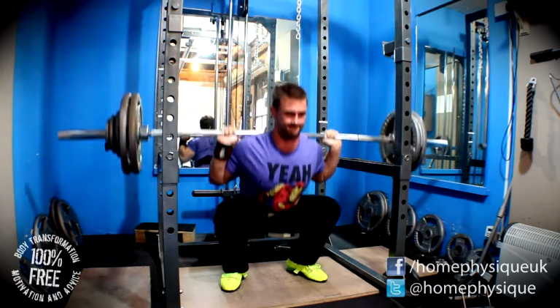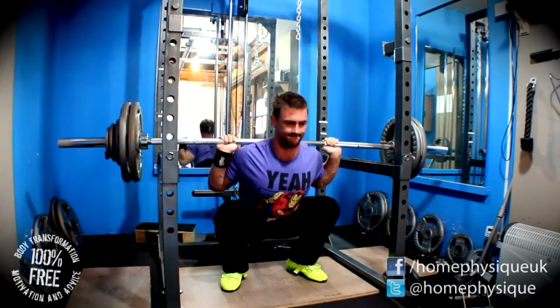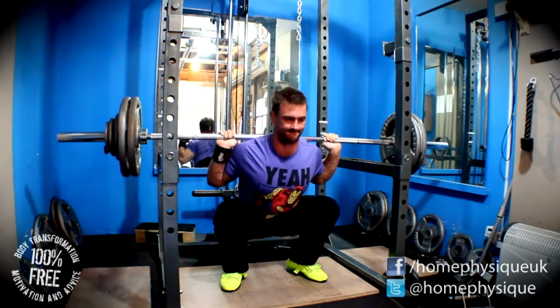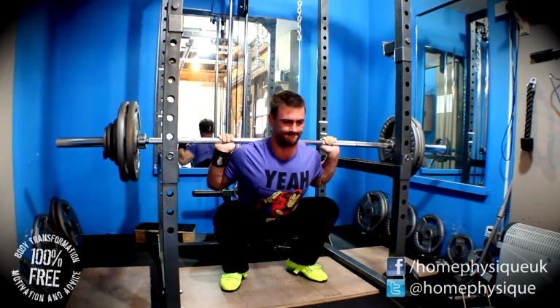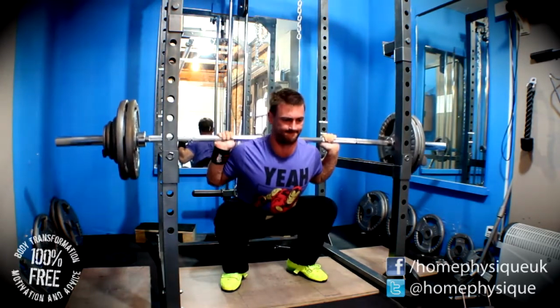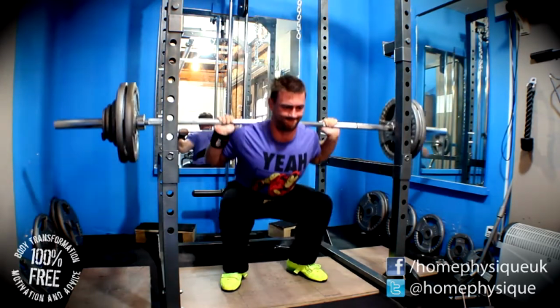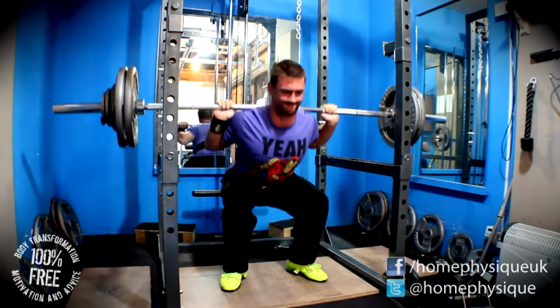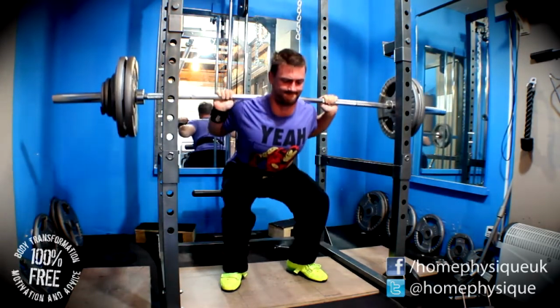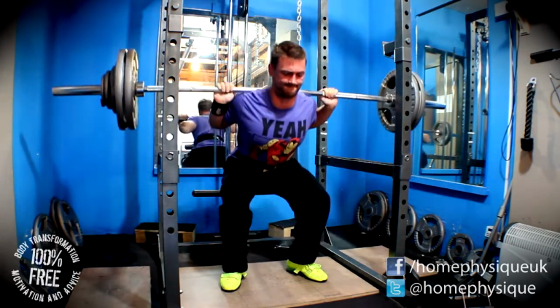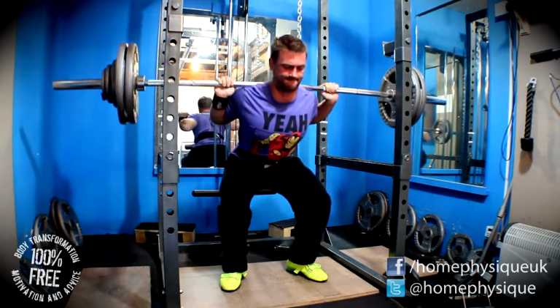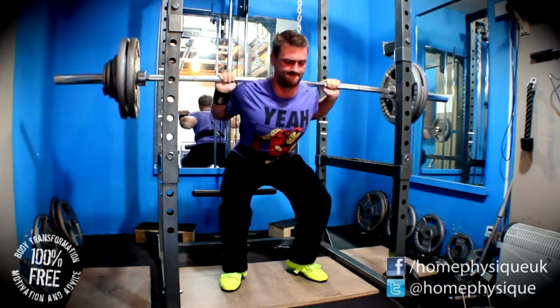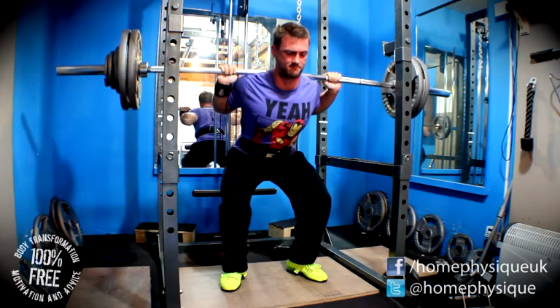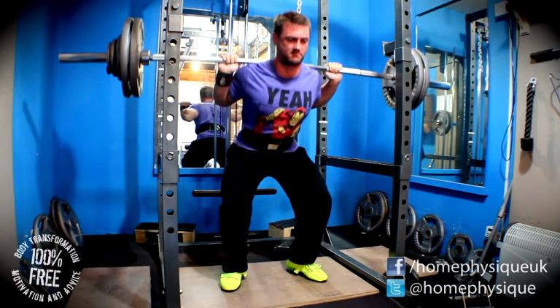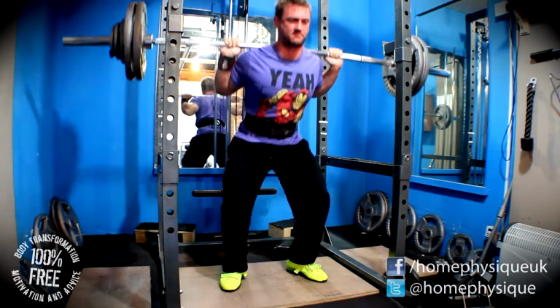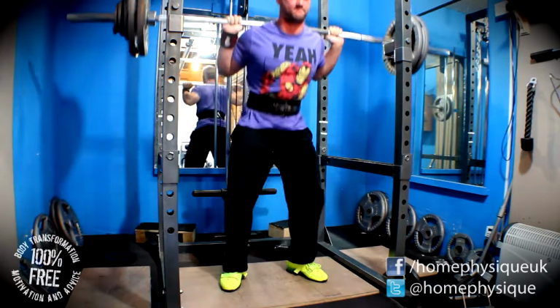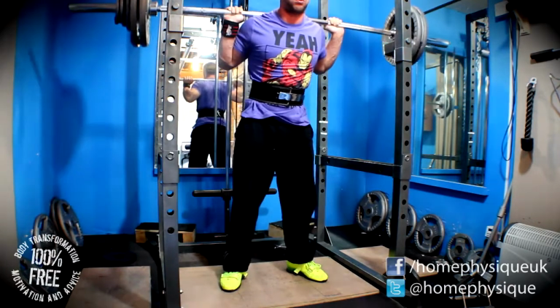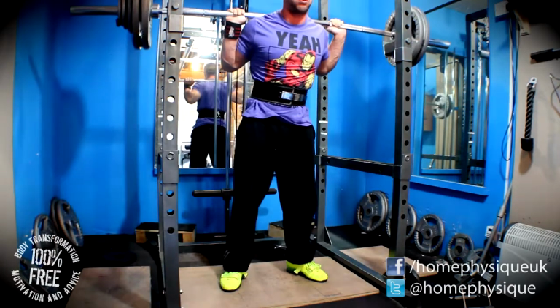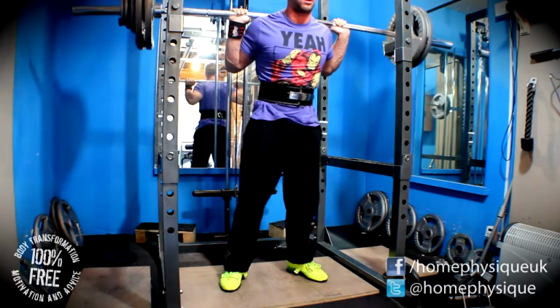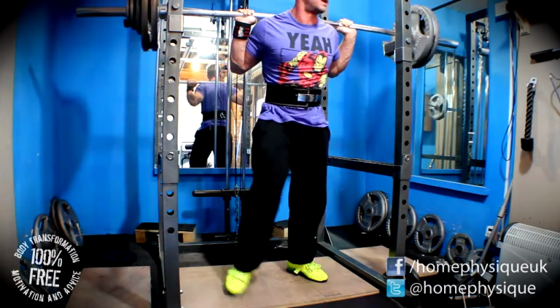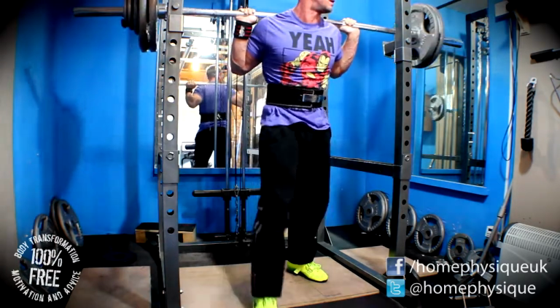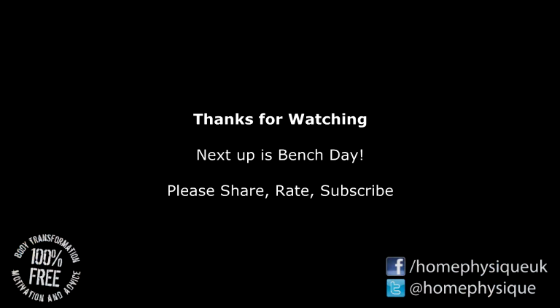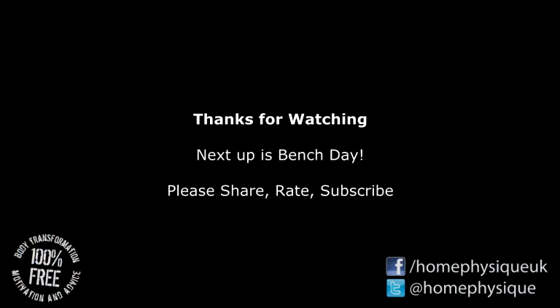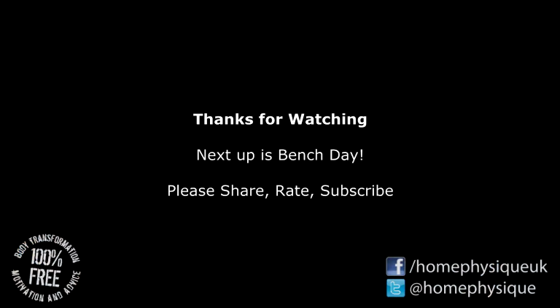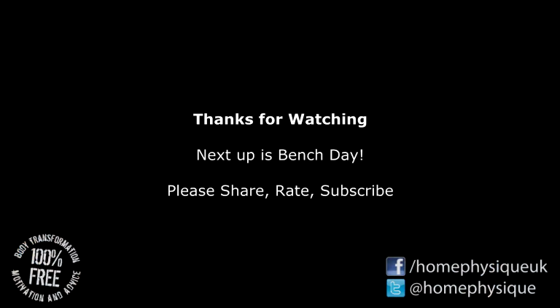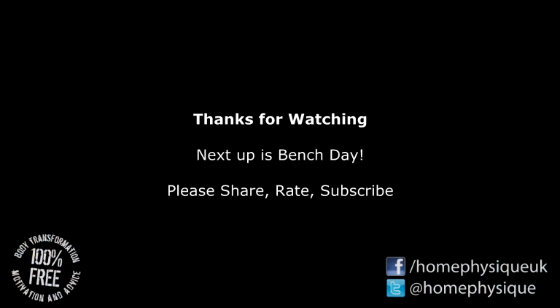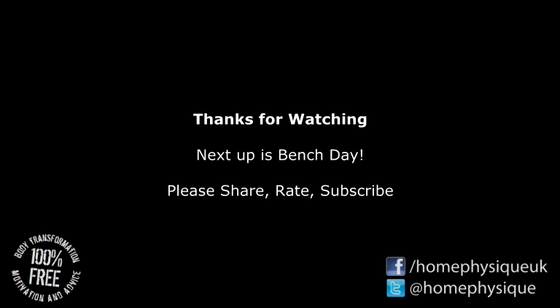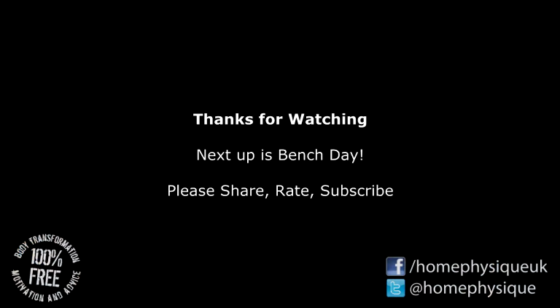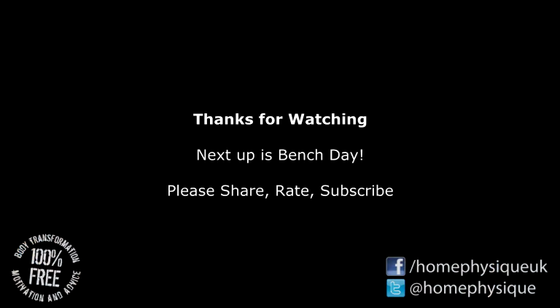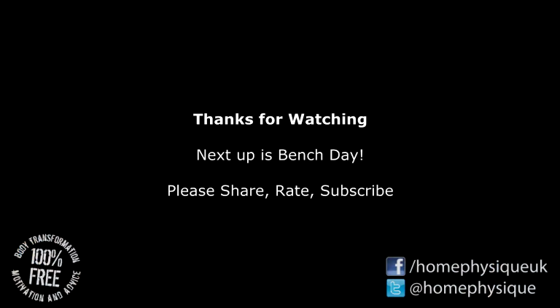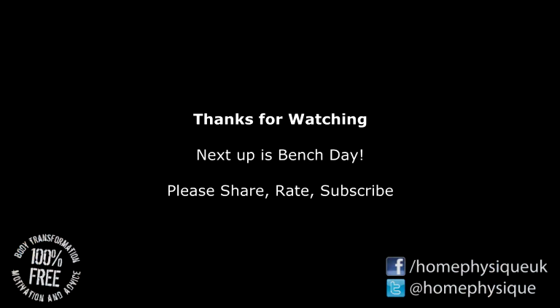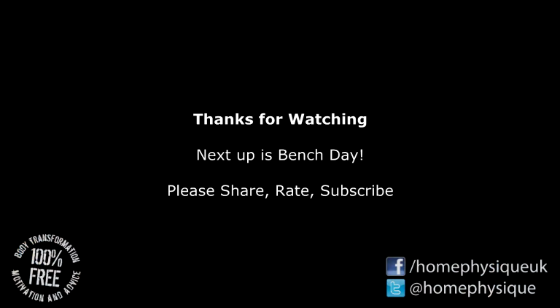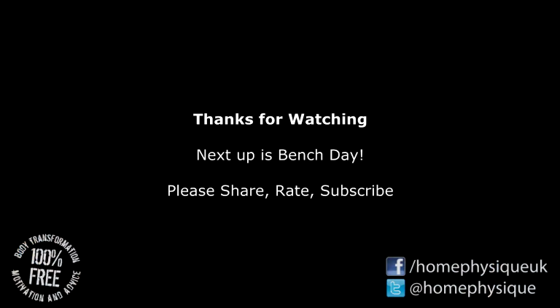Anyway, thanks for watching — please like and share it with your friends and subscribe. The next session is going to be the bench press day, and I will see you then. Cheers.